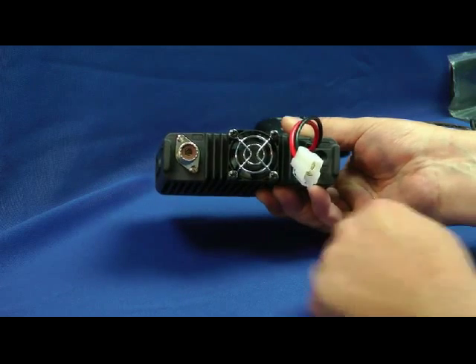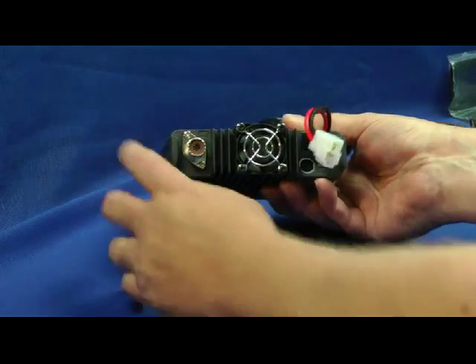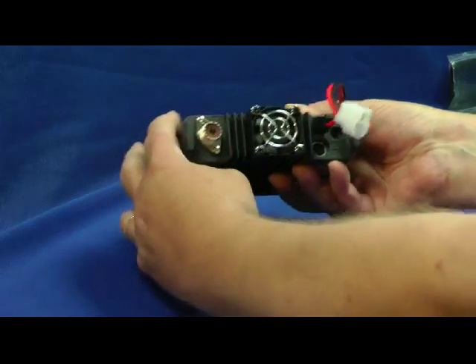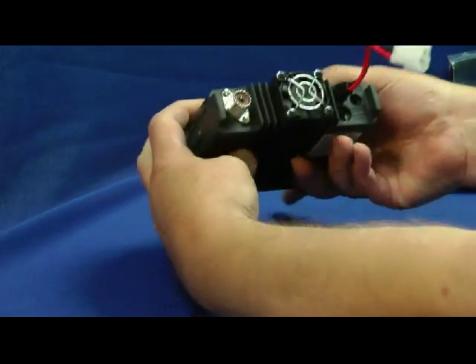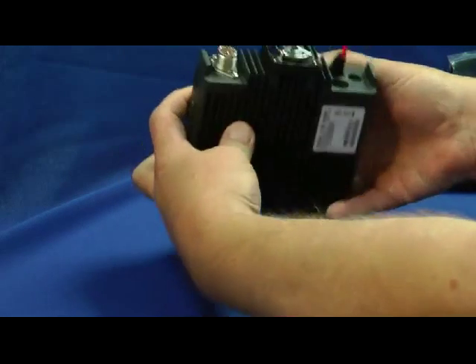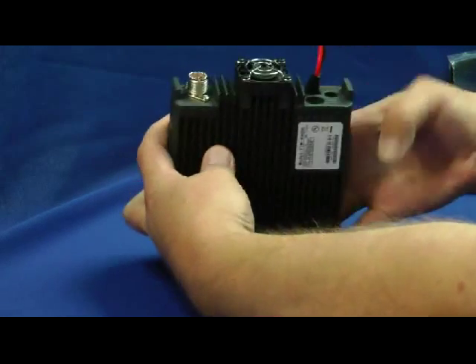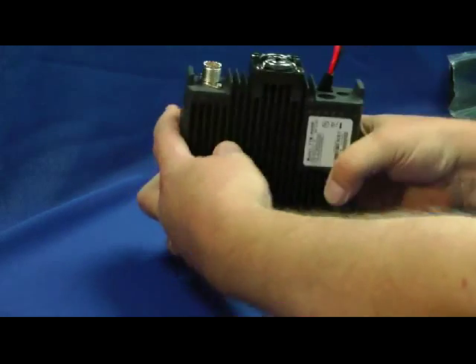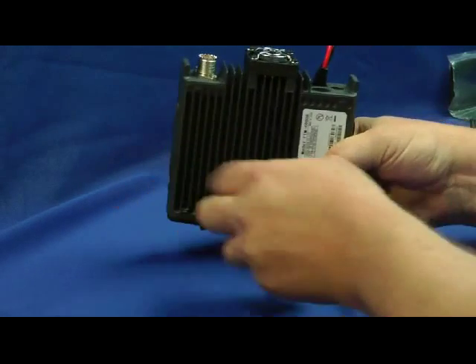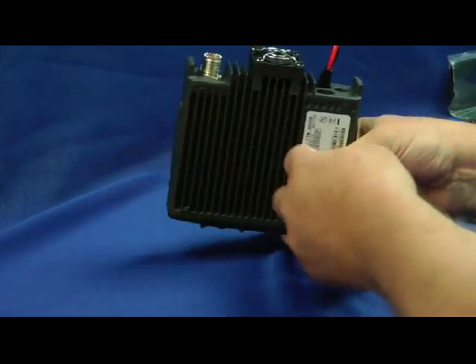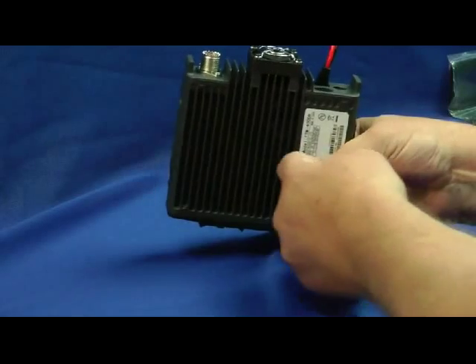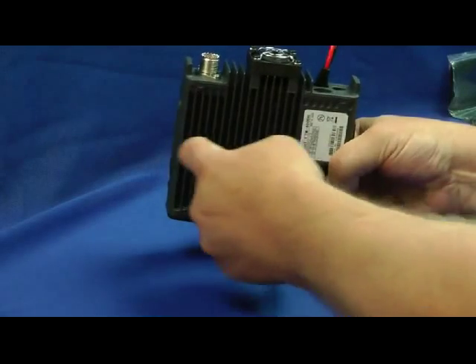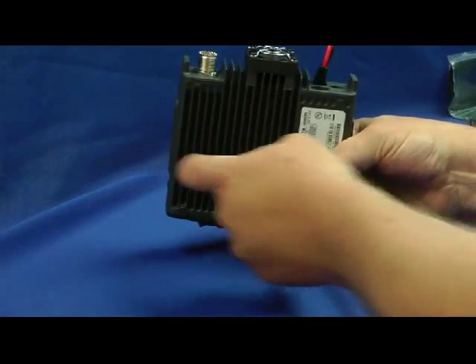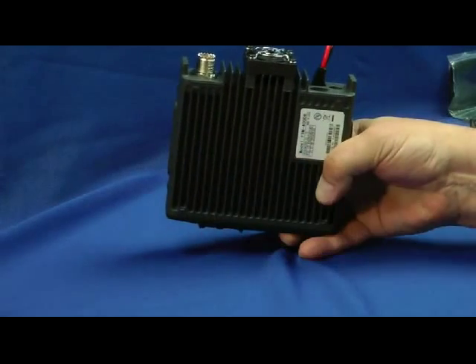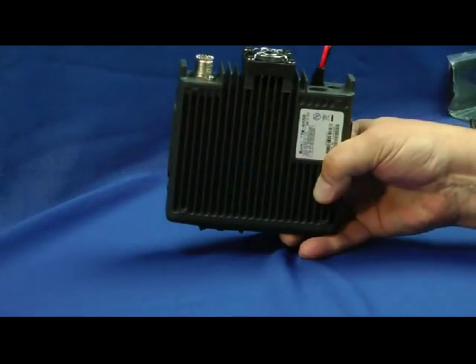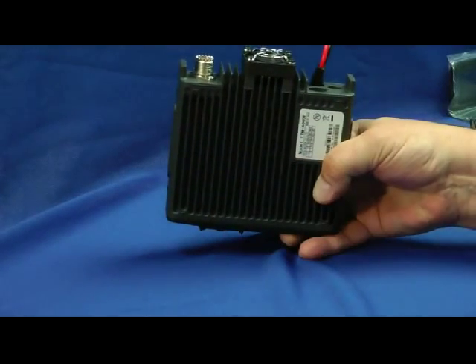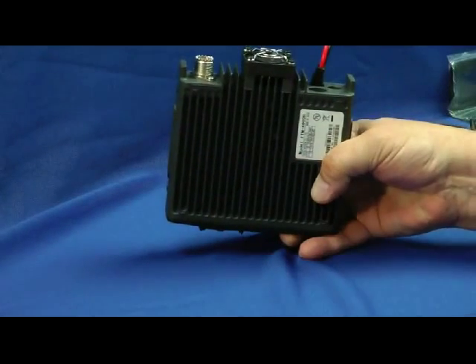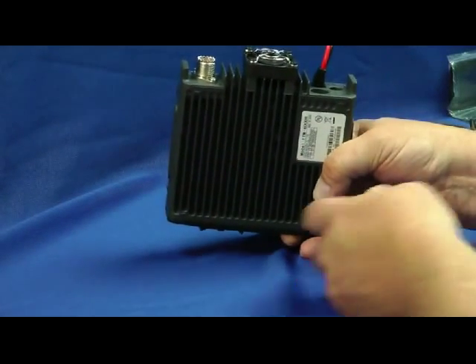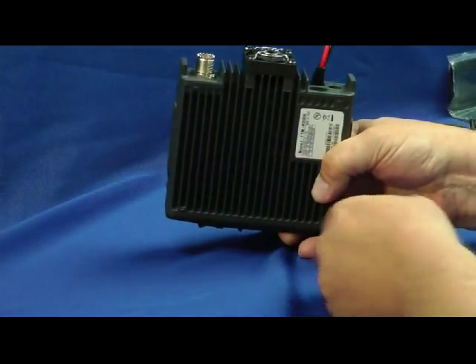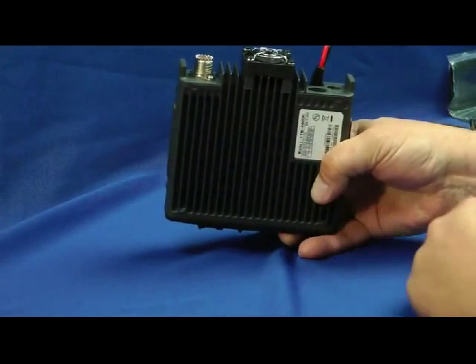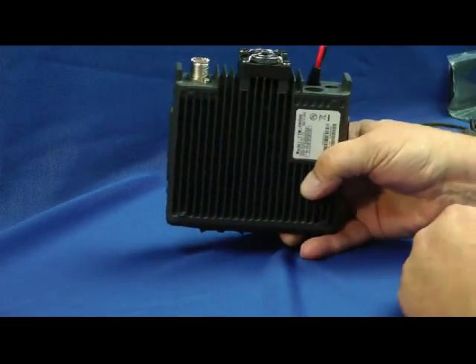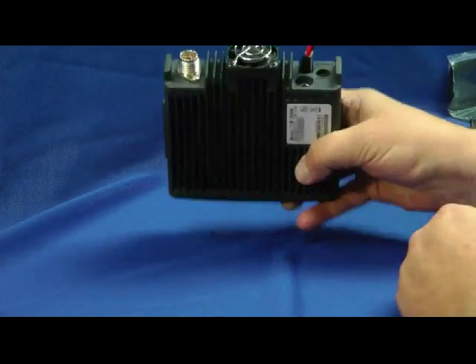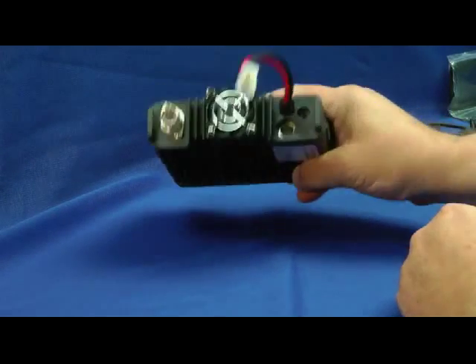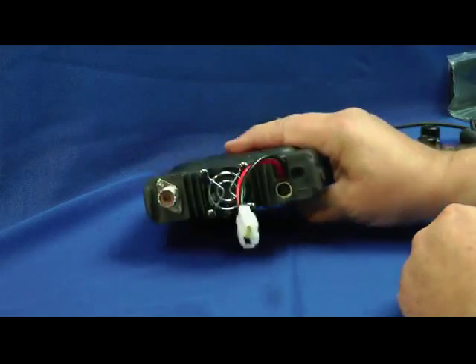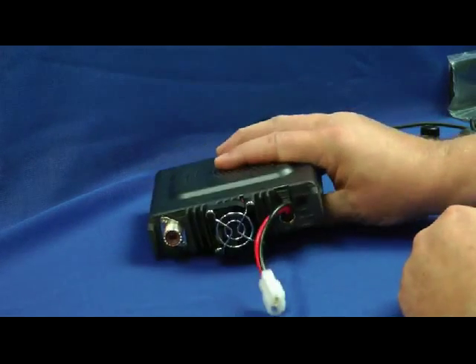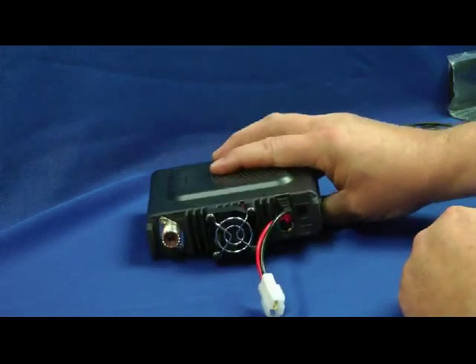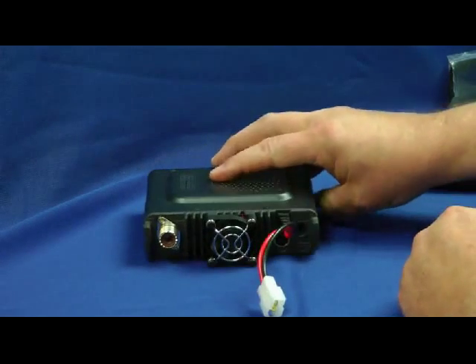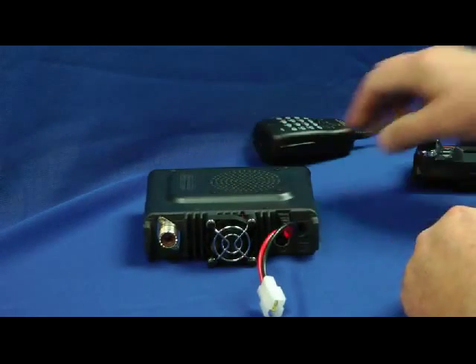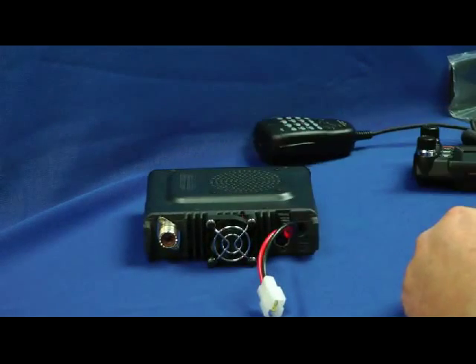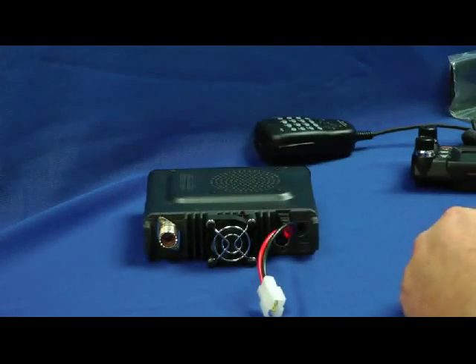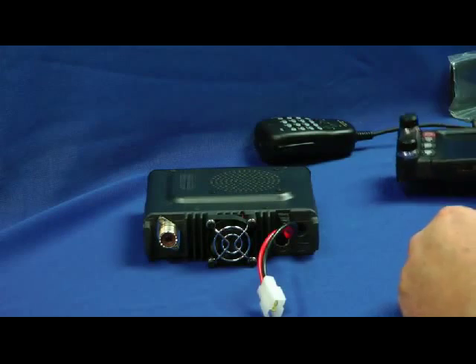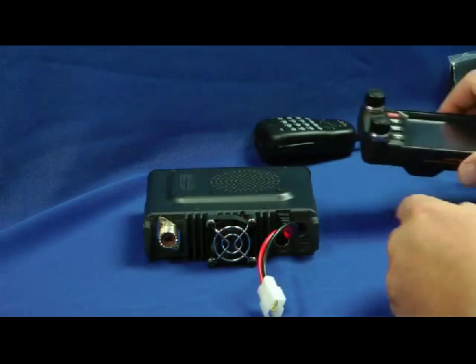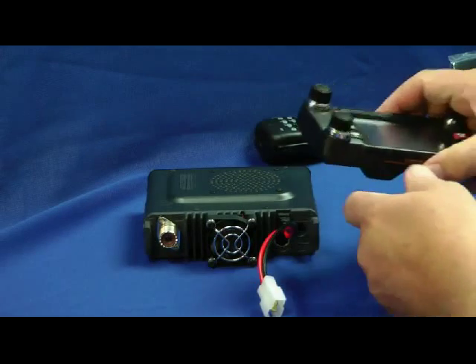Let's take a look underneath. We have the cooling fins, which keeps things cool.